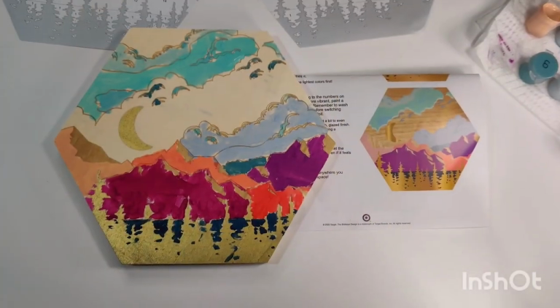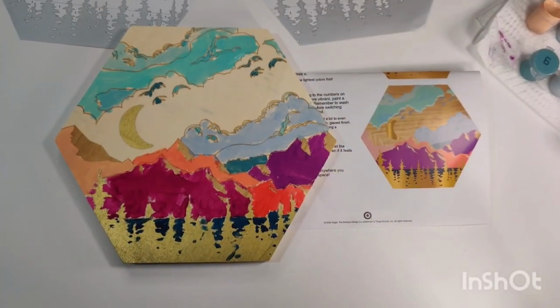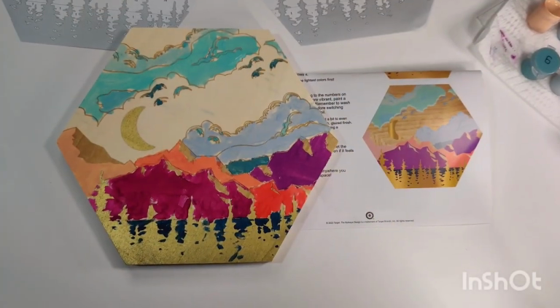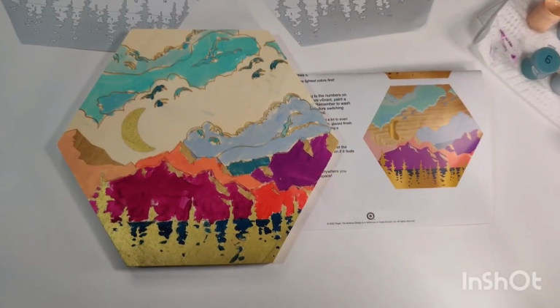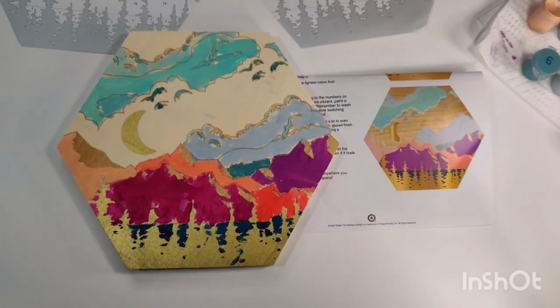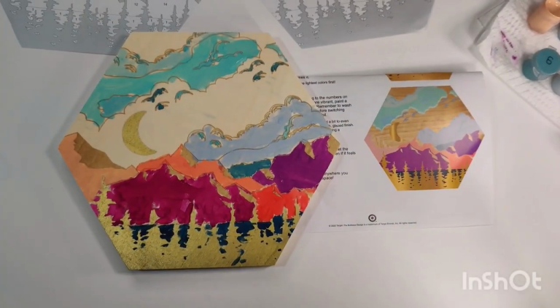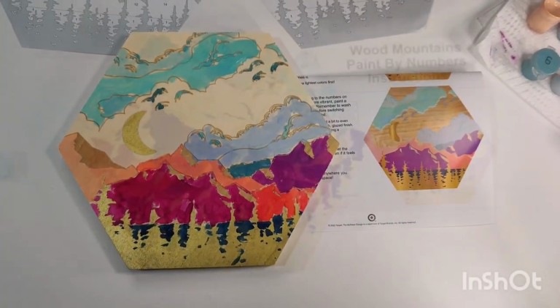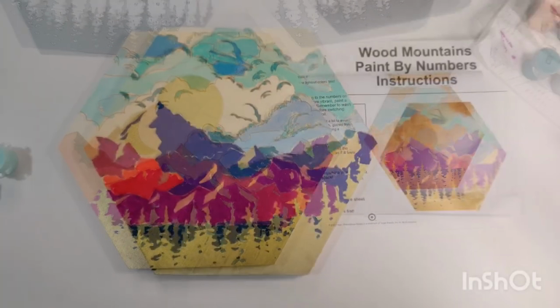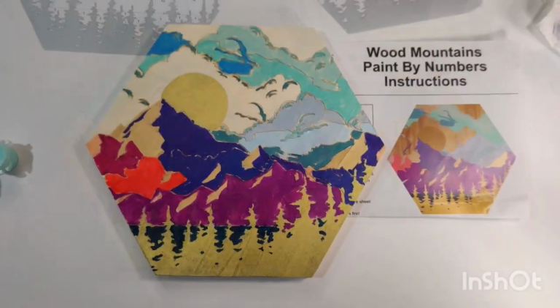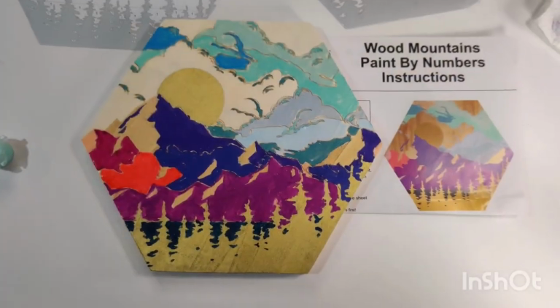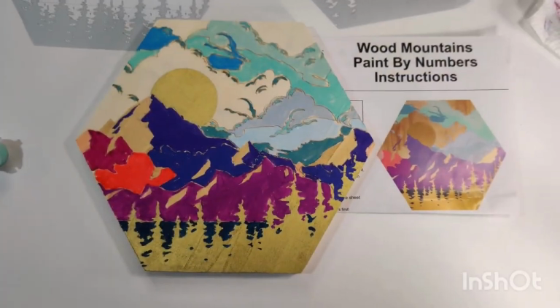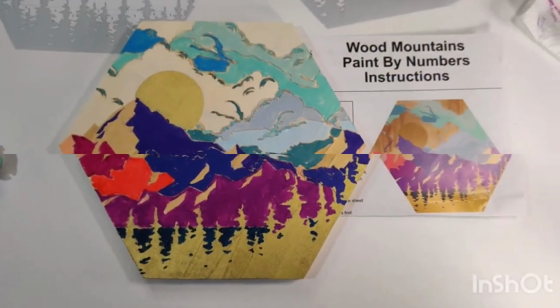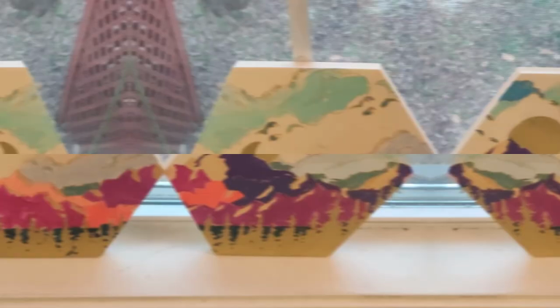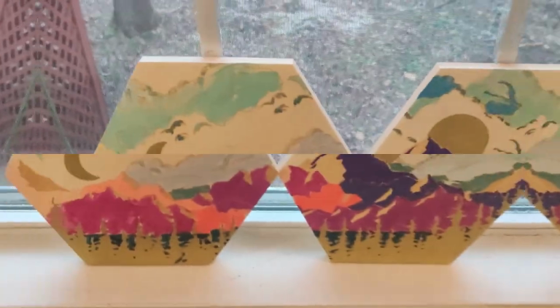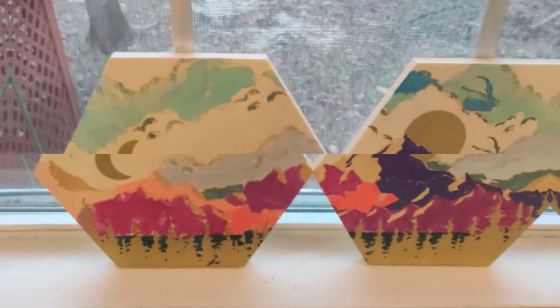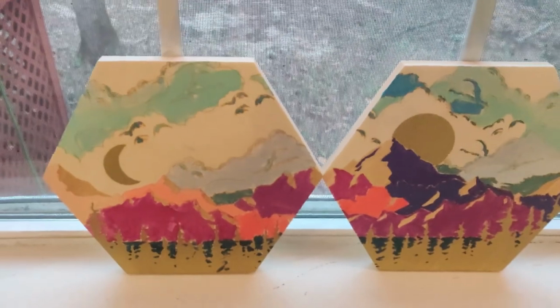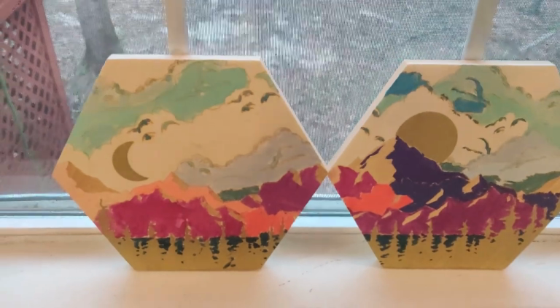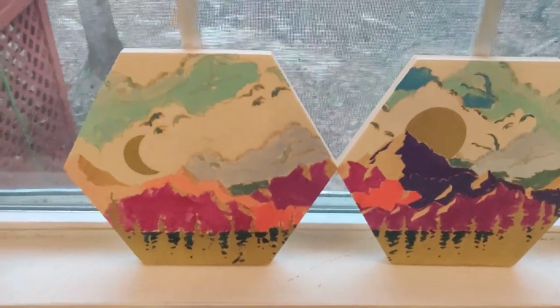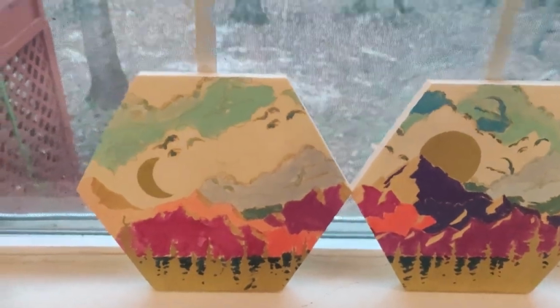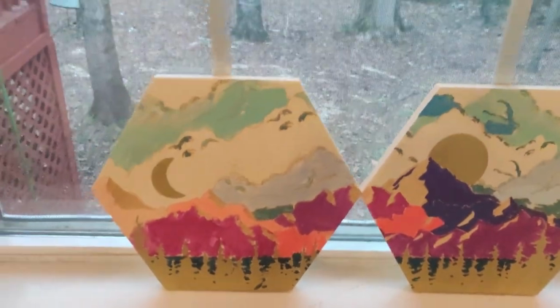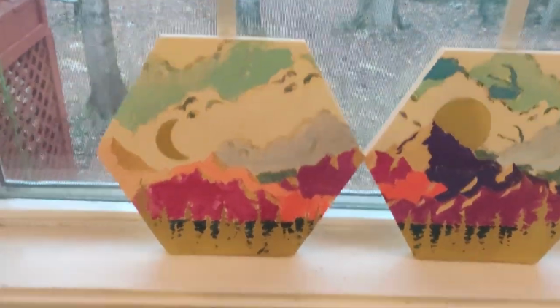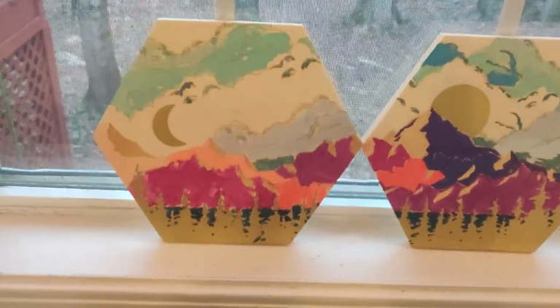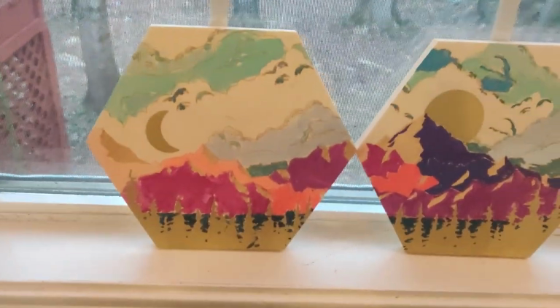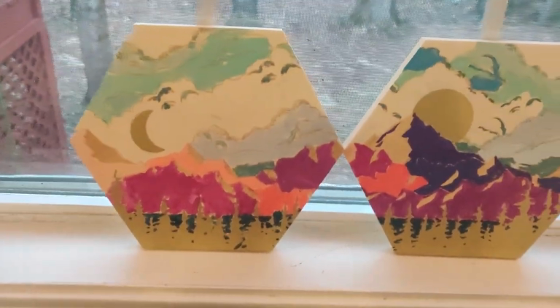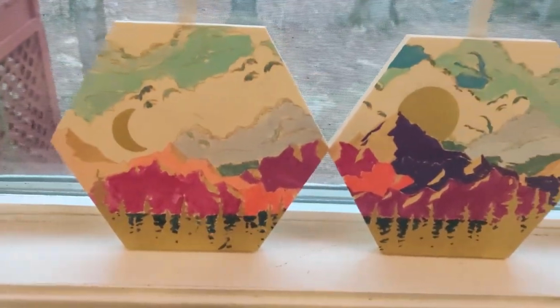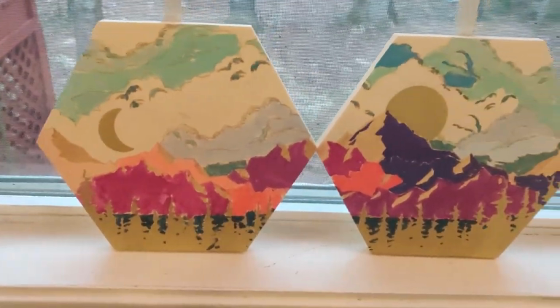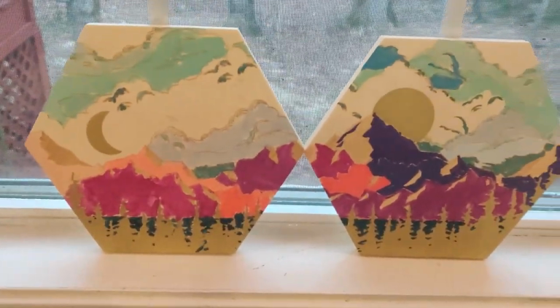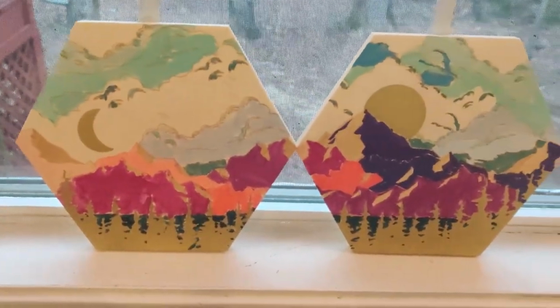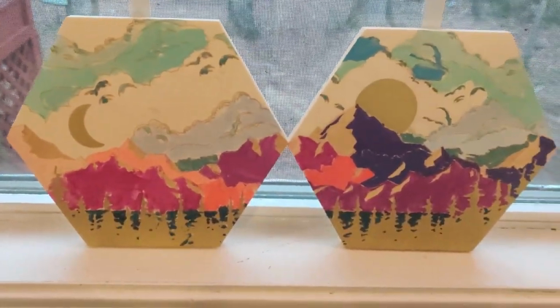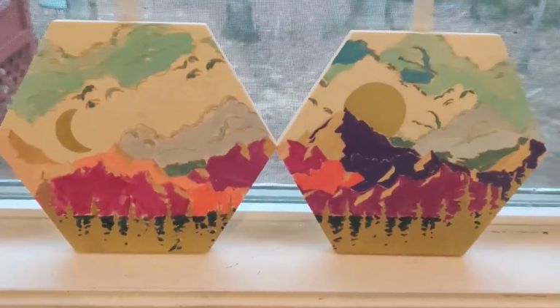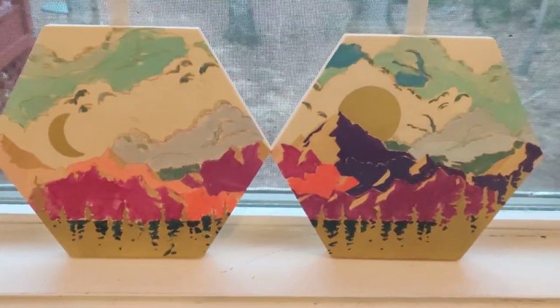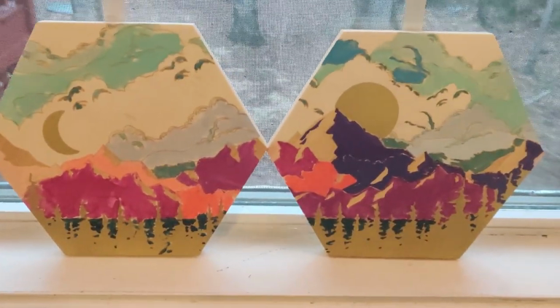I would say they match pretty well to the paintings in the instruction manual. What do you think?